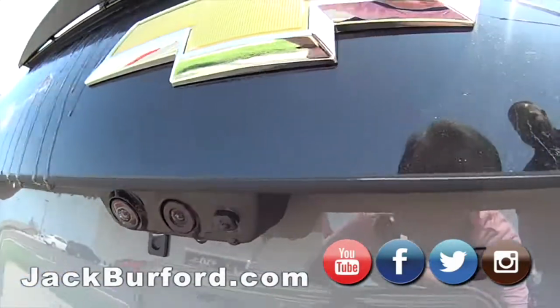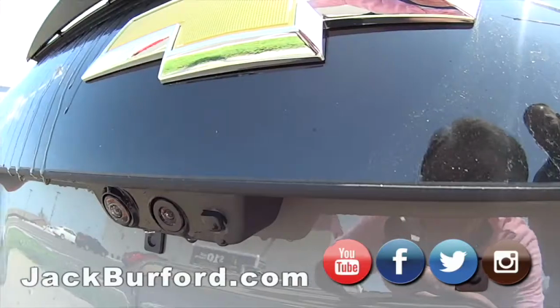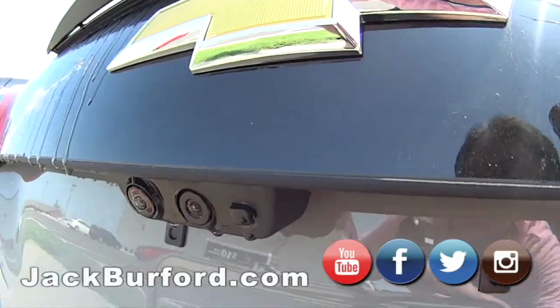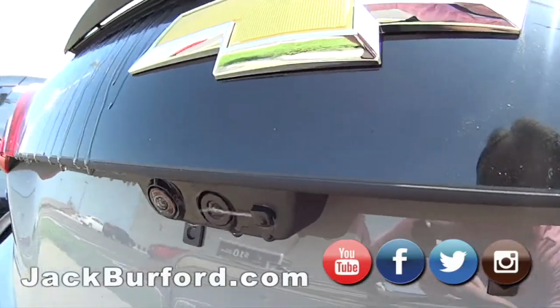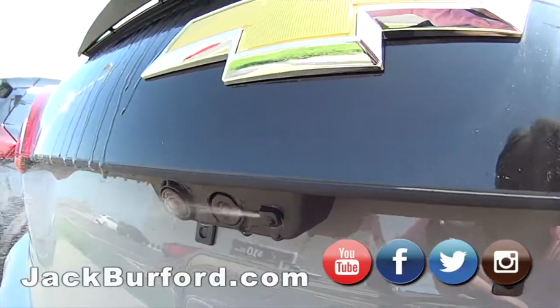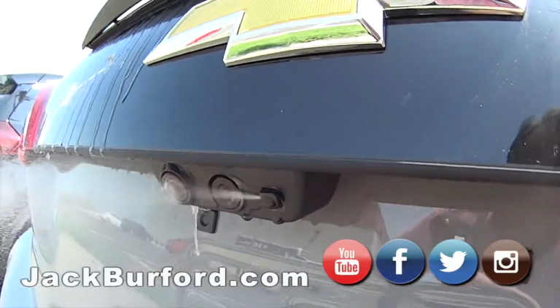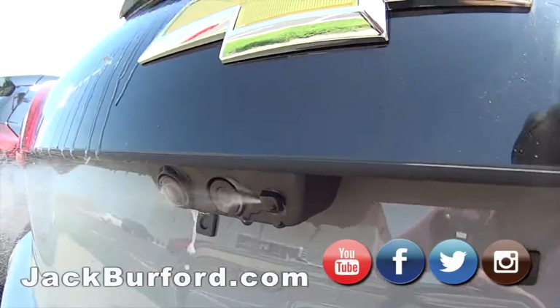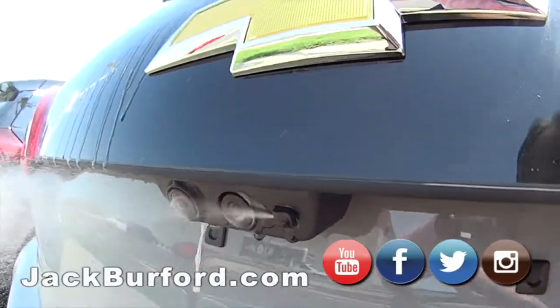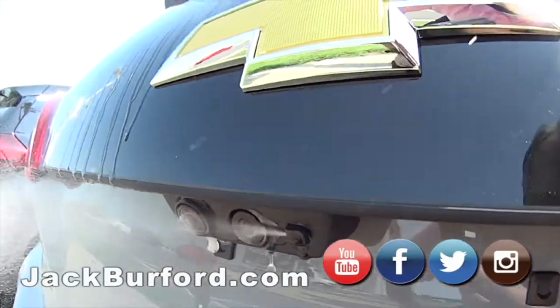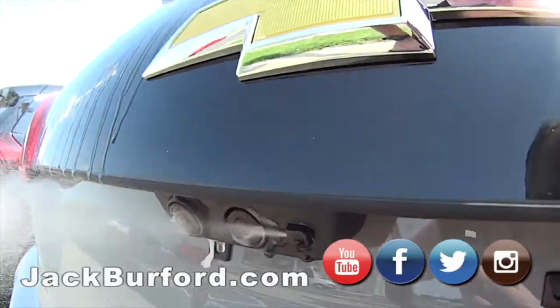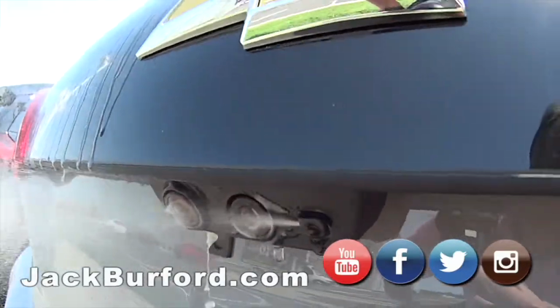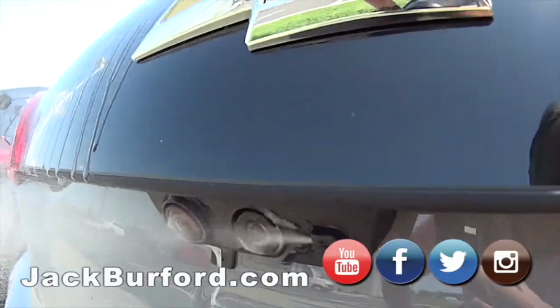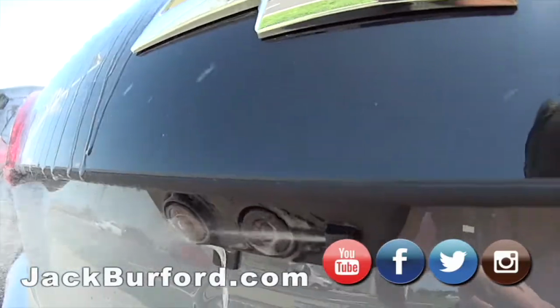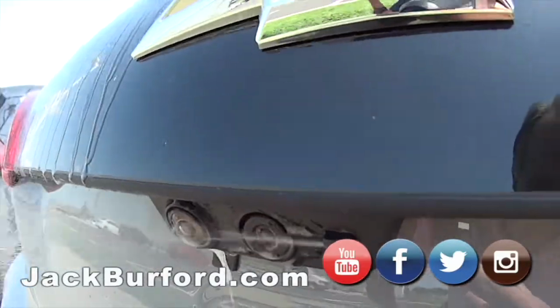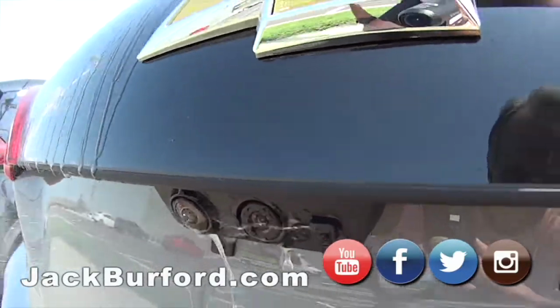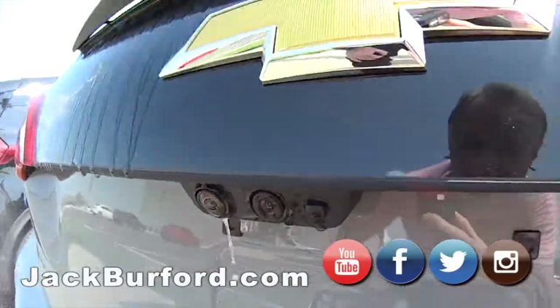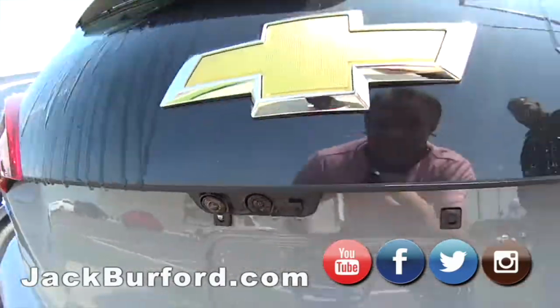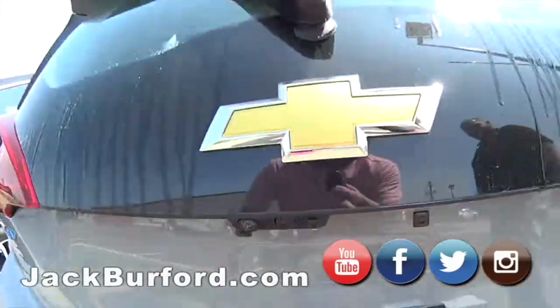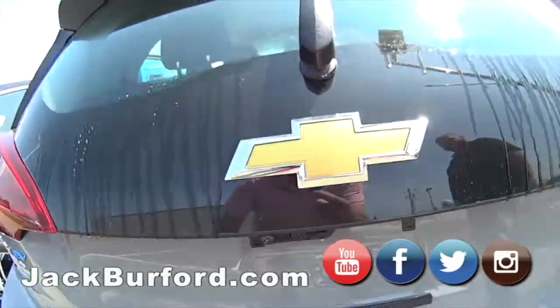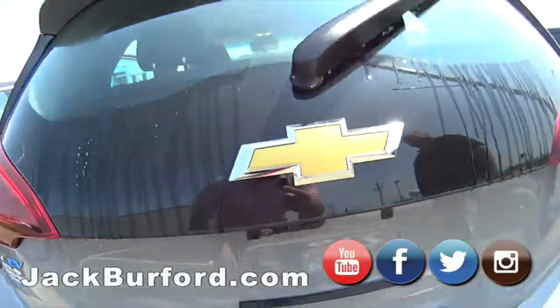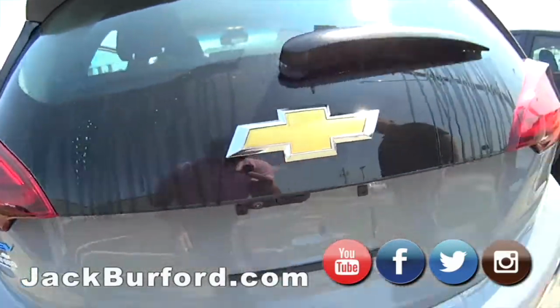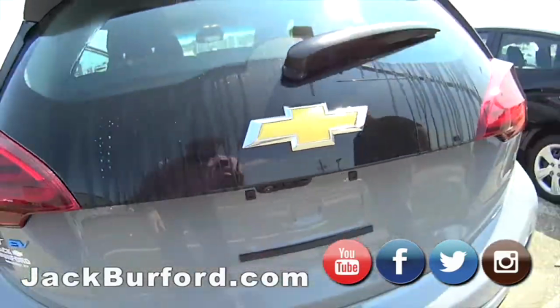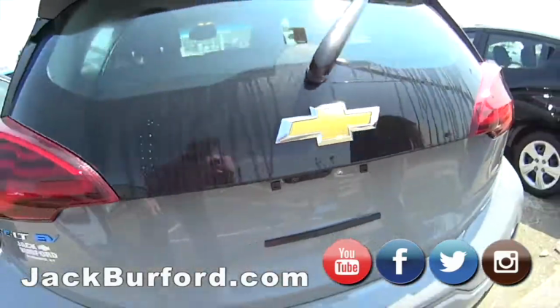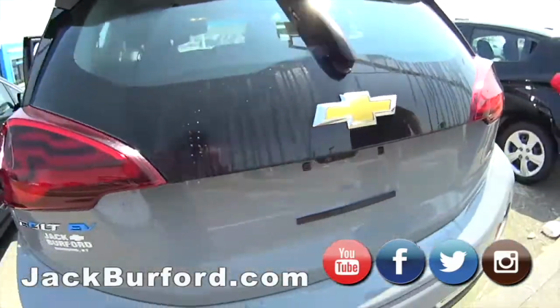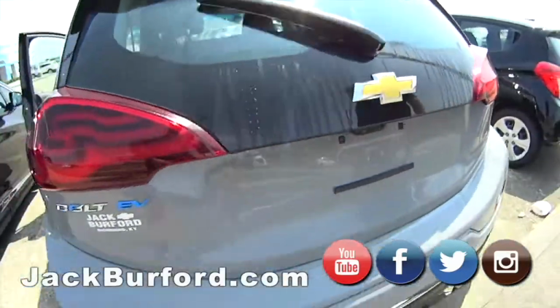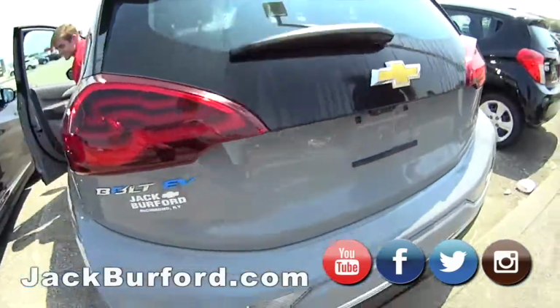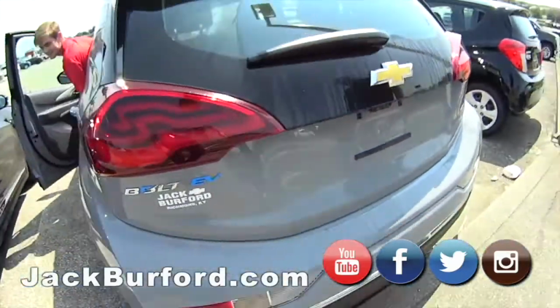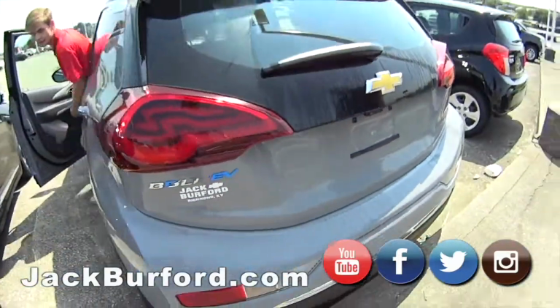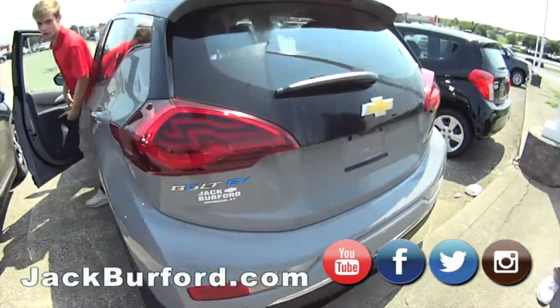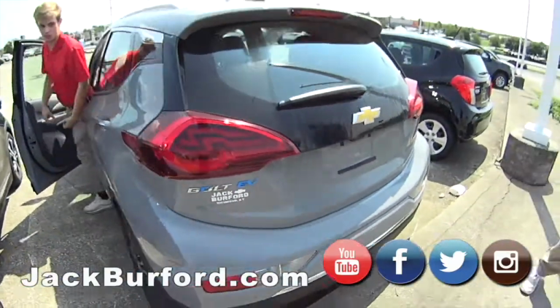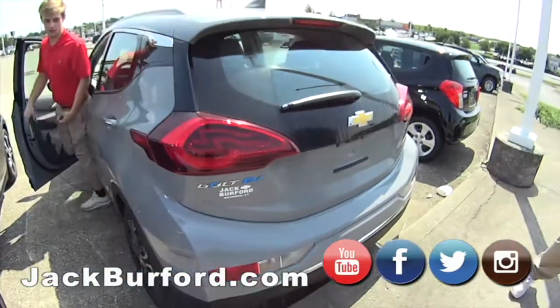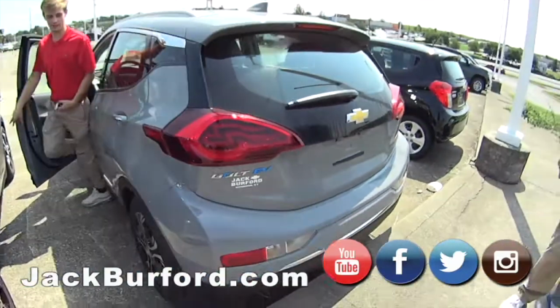One more time. There you go. That is sweet. I think it's so cool. What a car wash.